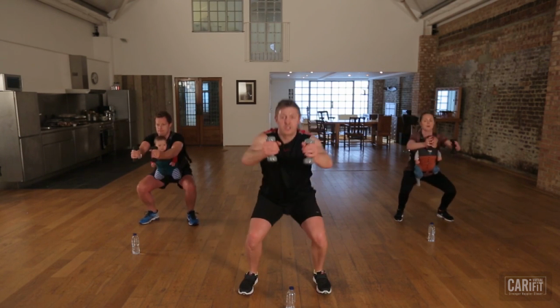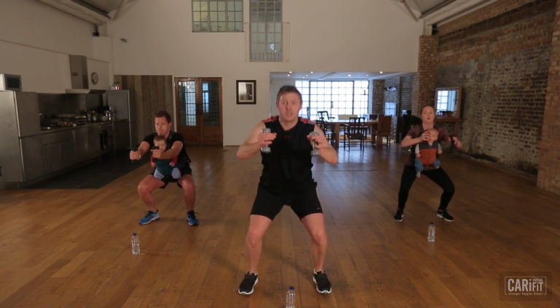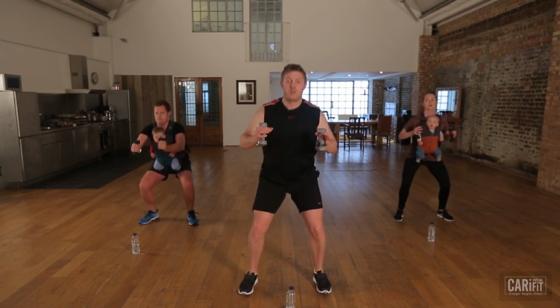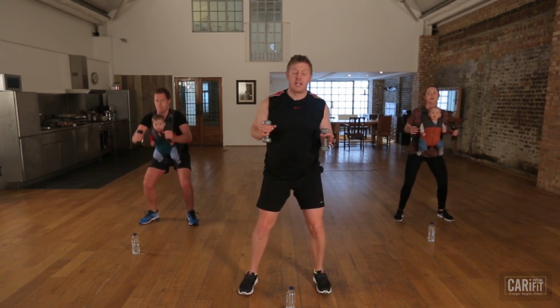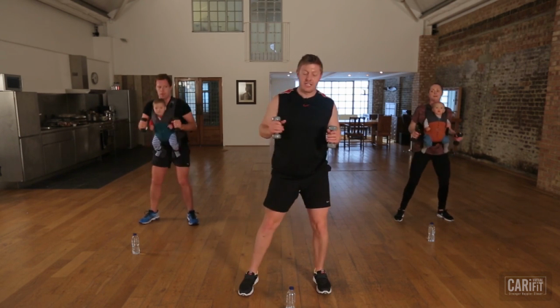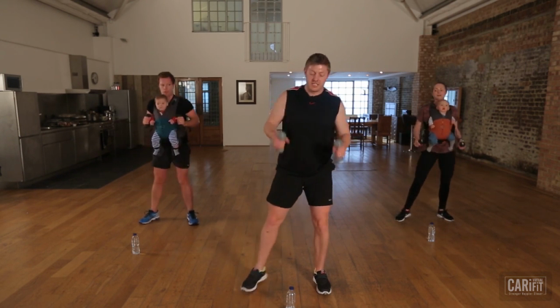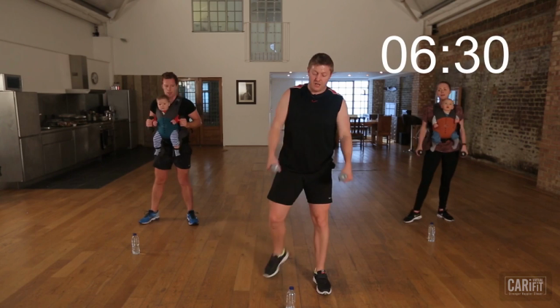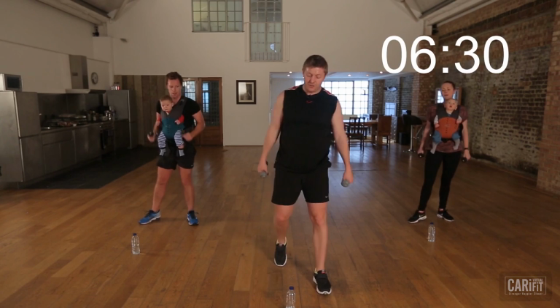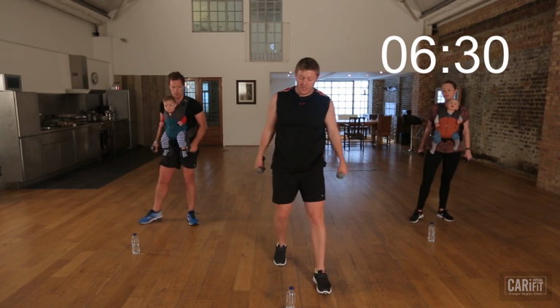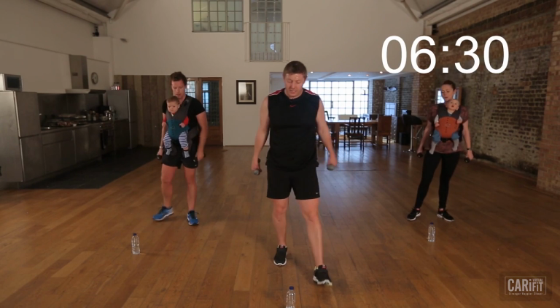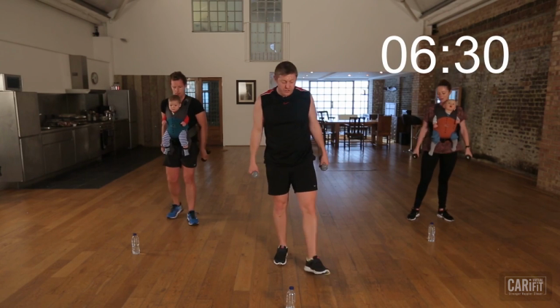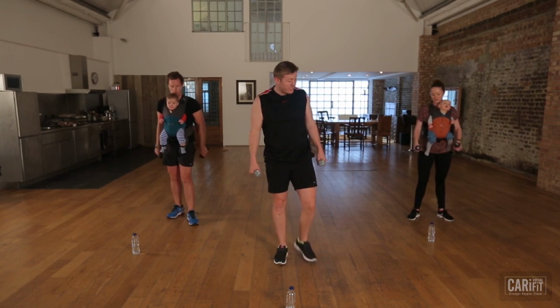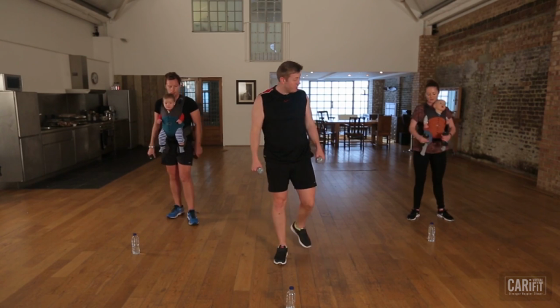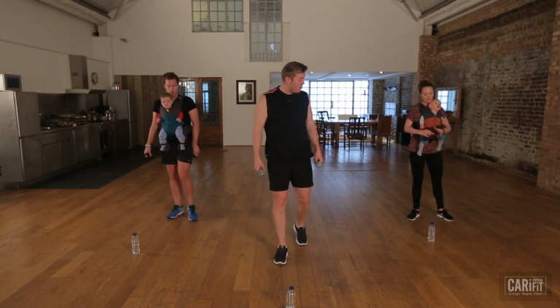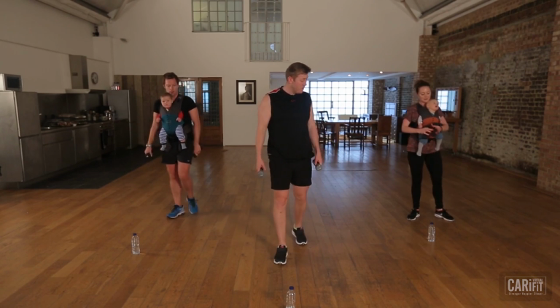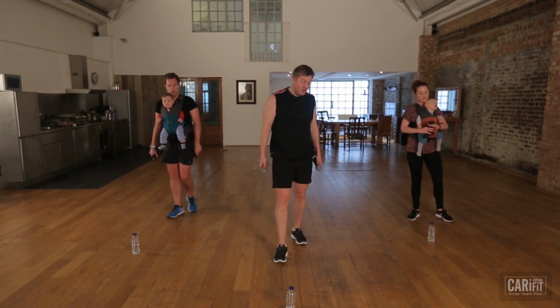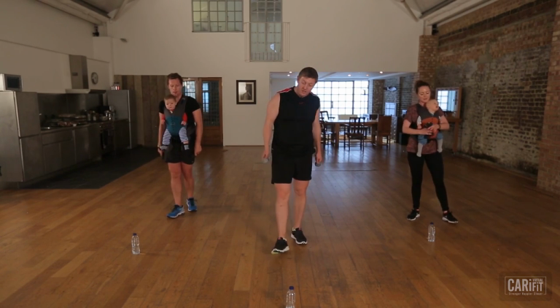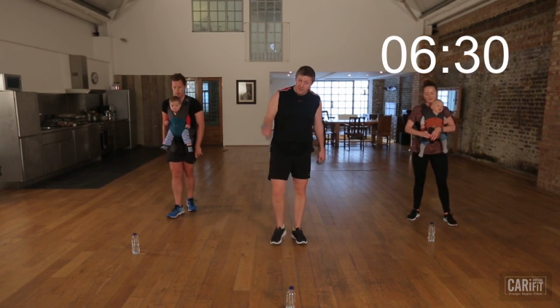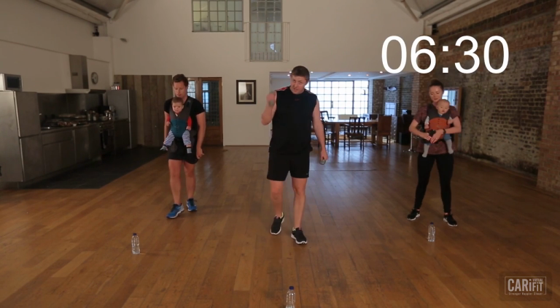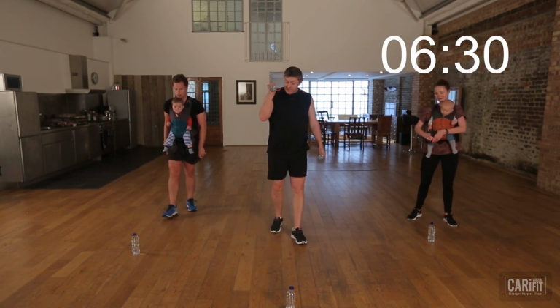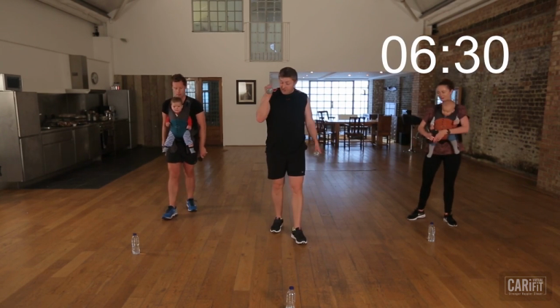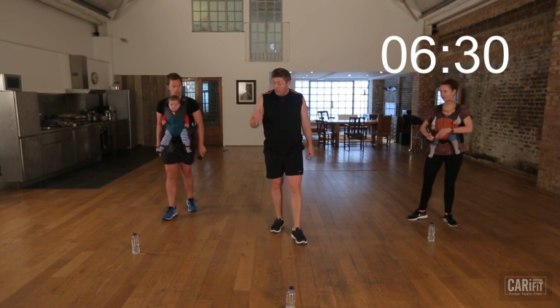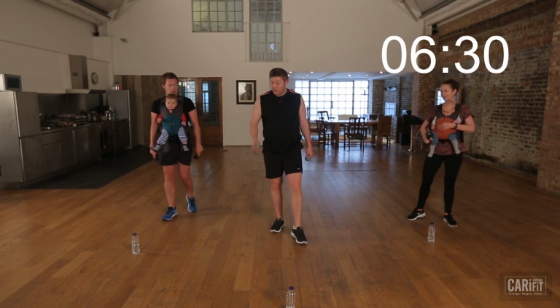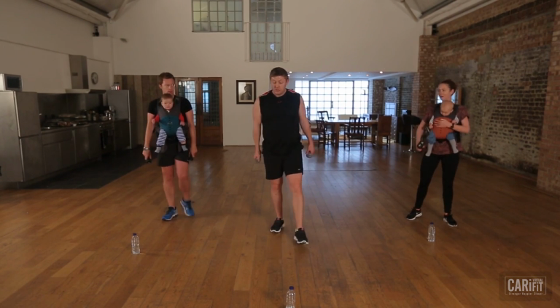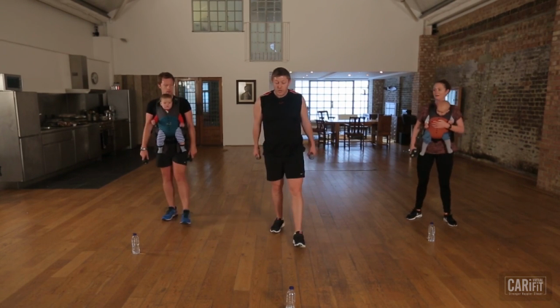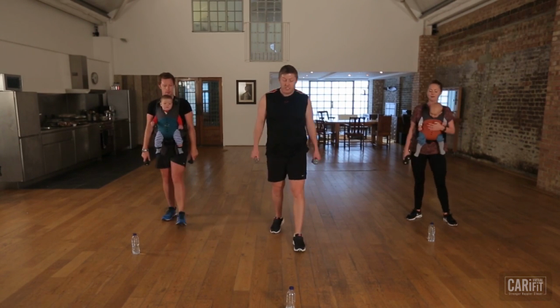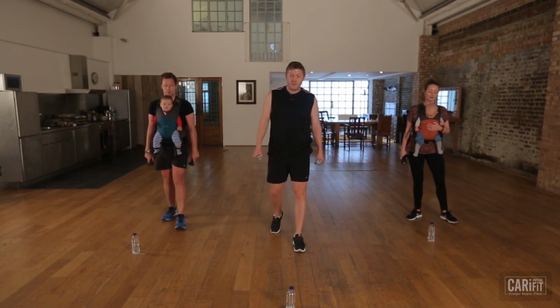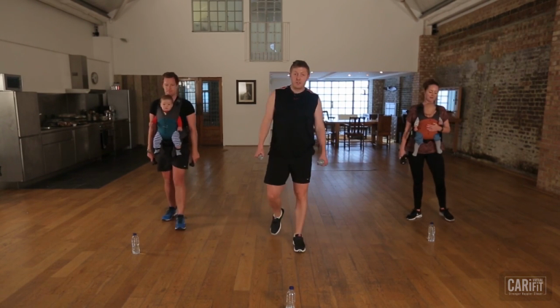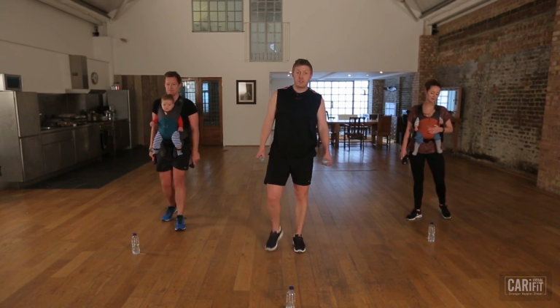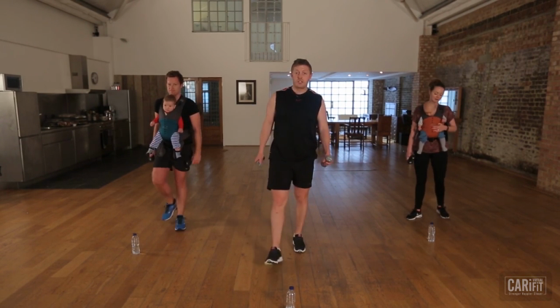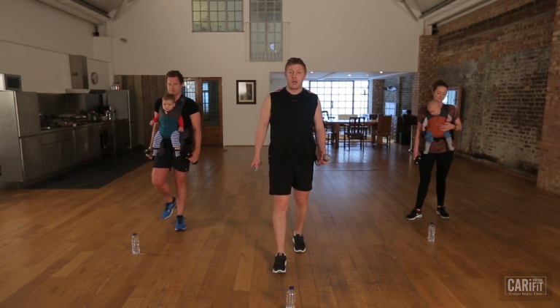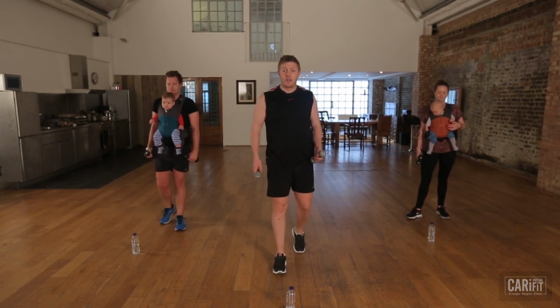Good — relax it off. Little drink if you want one. Keep hold of those weights if you're good to go.